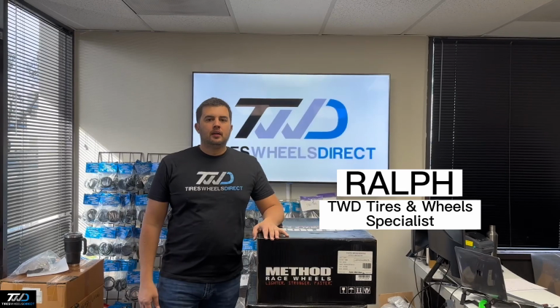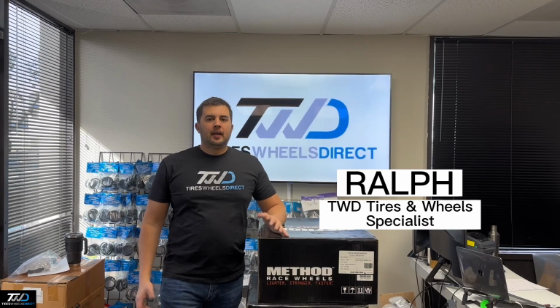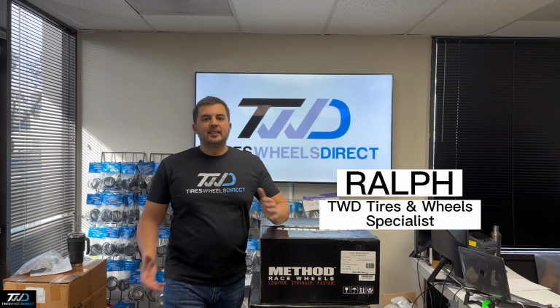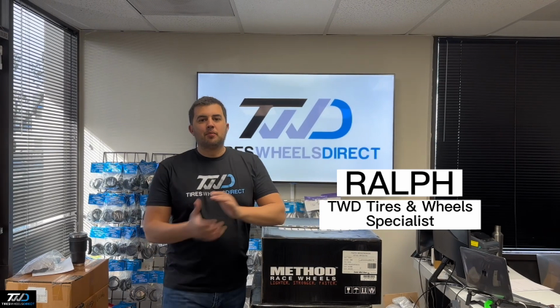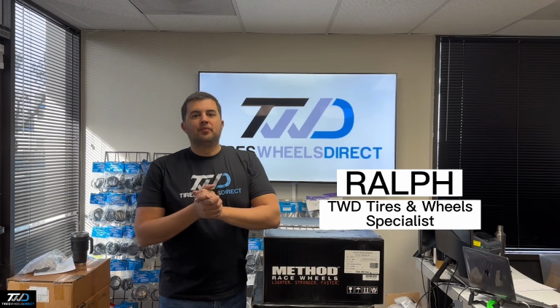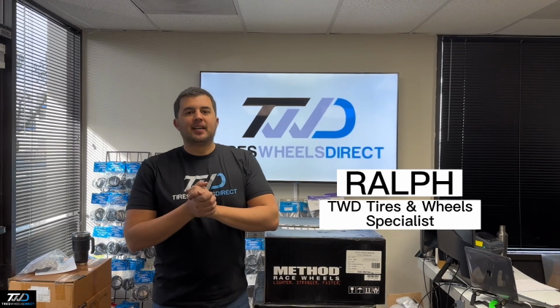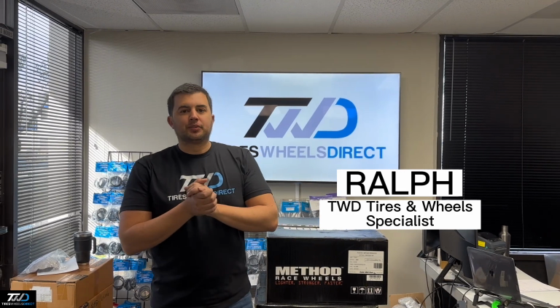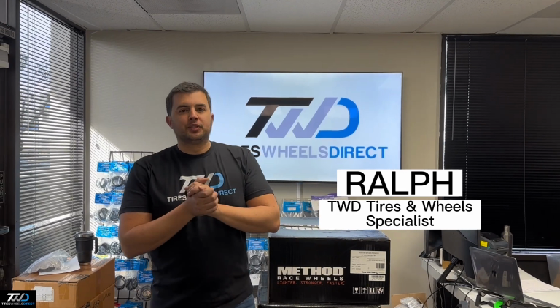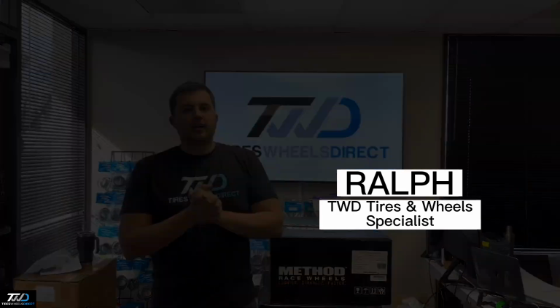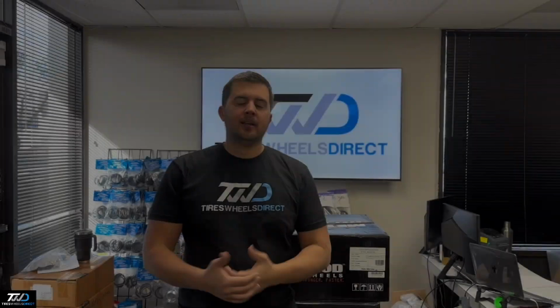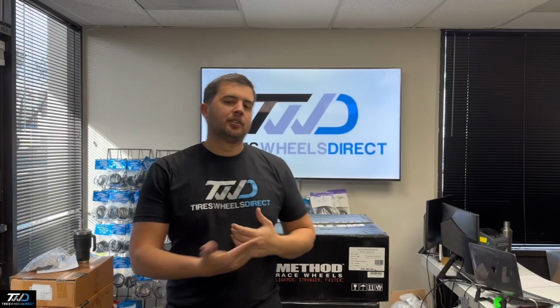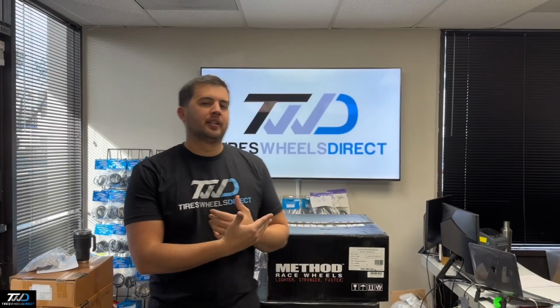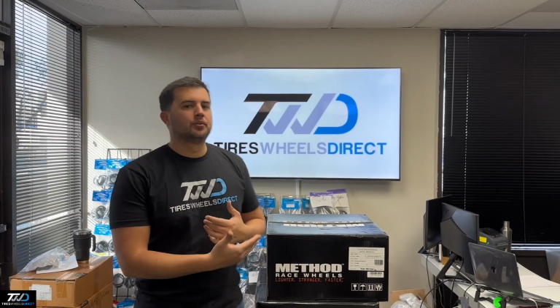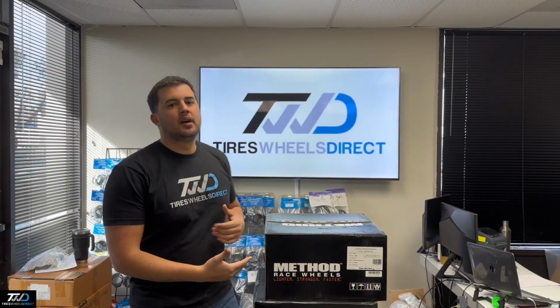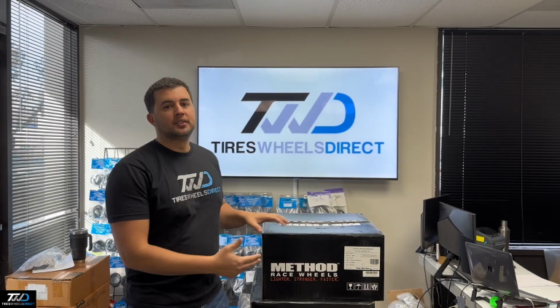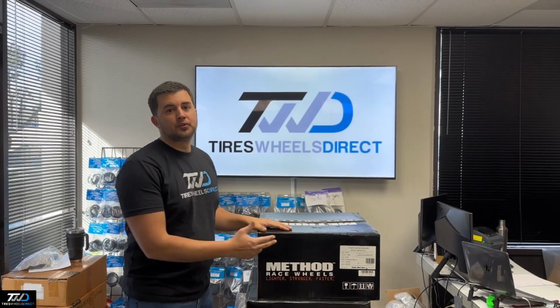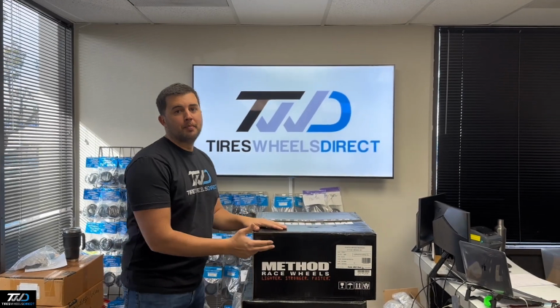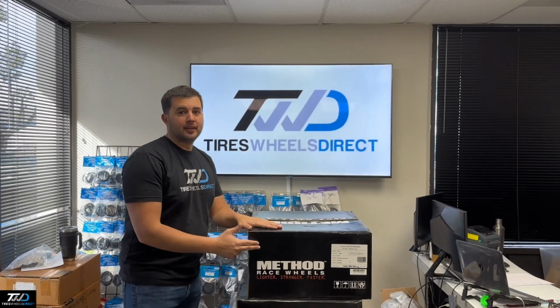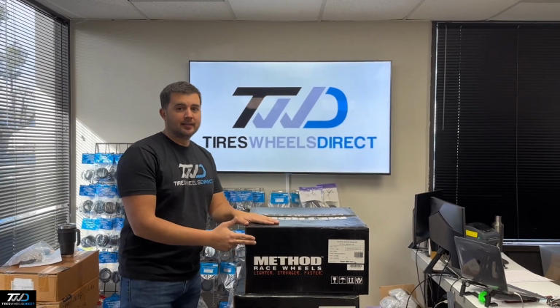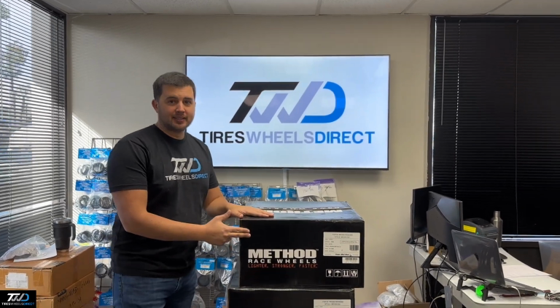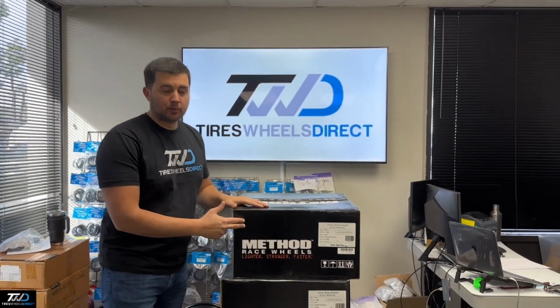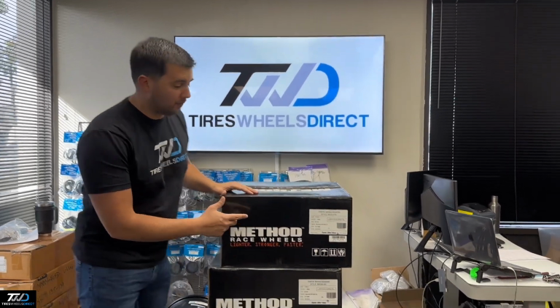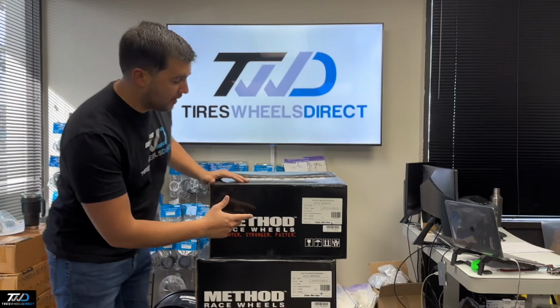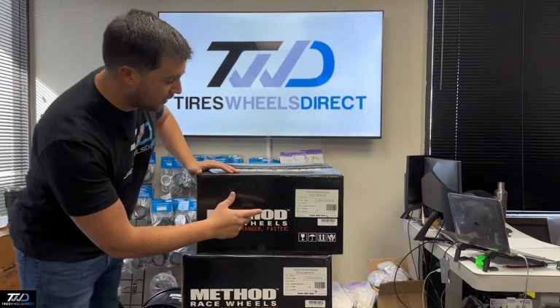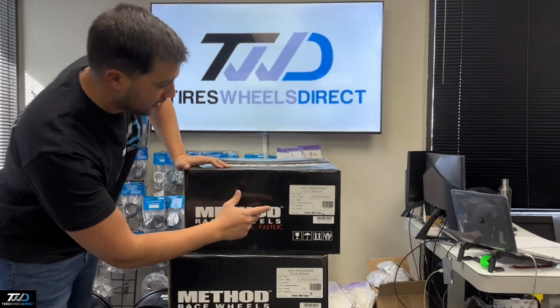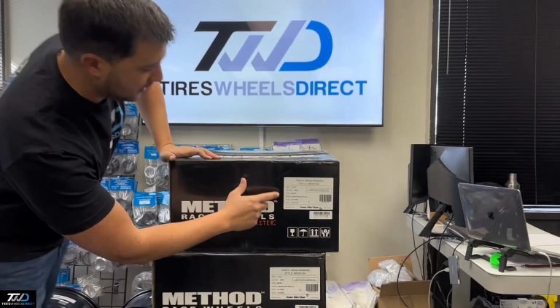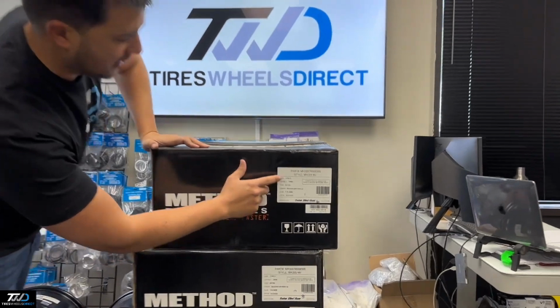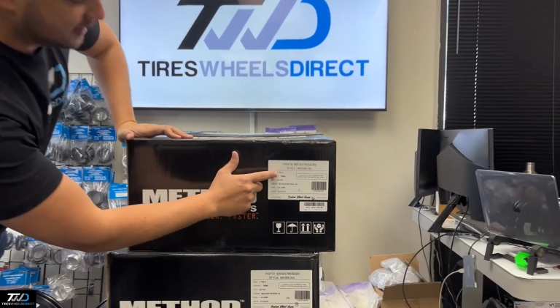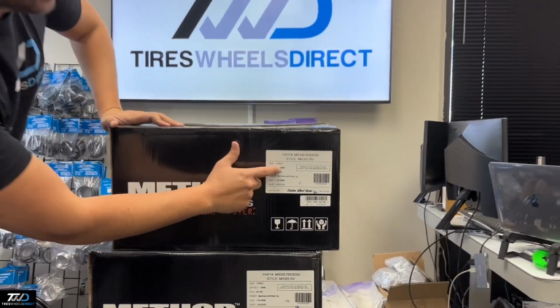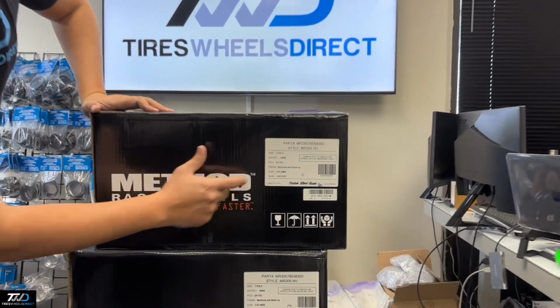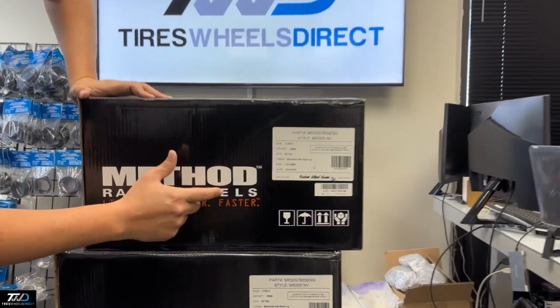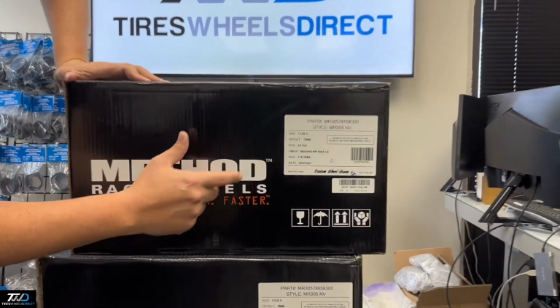Hey guys, I'm Ralph with Tires Wheels Direct. So check this one out. This one's from Method — this is the 305 in the size 17 by 8.5.